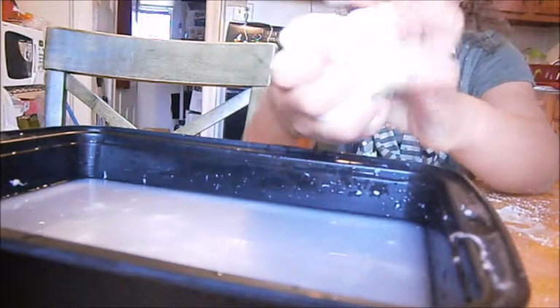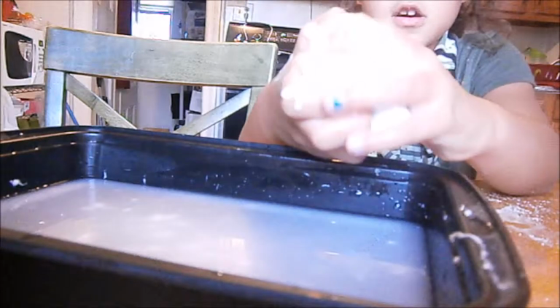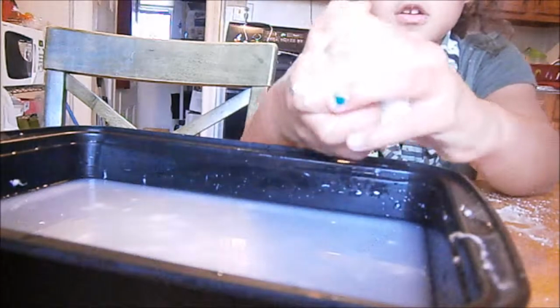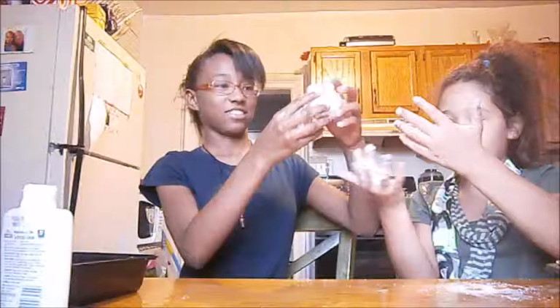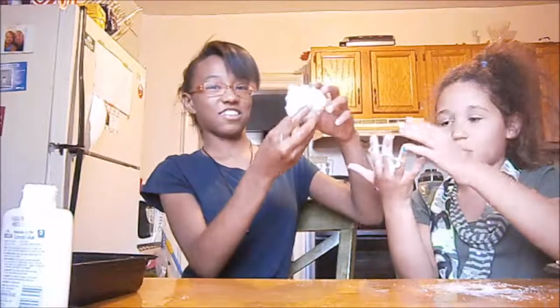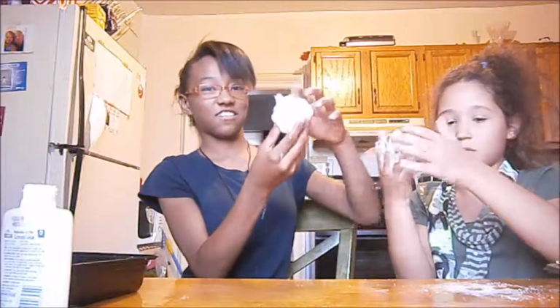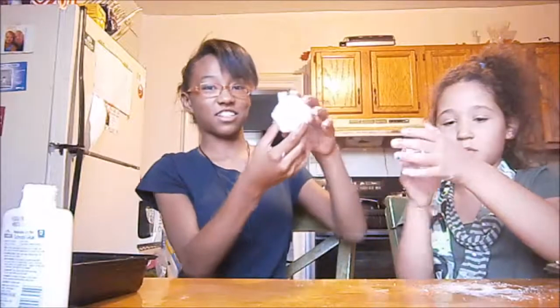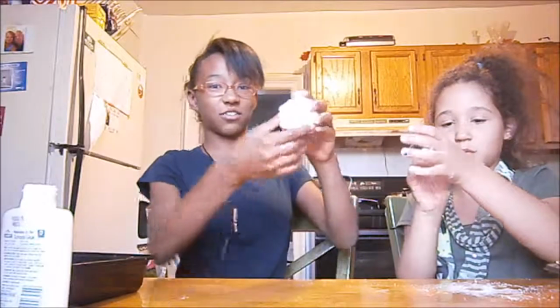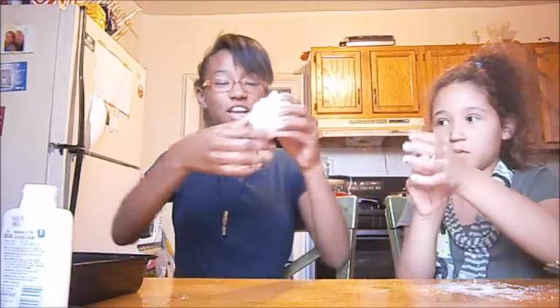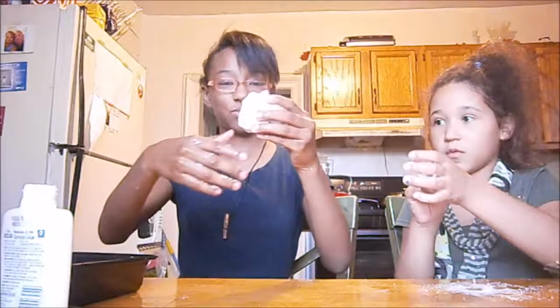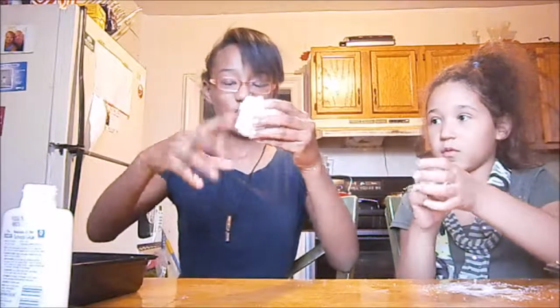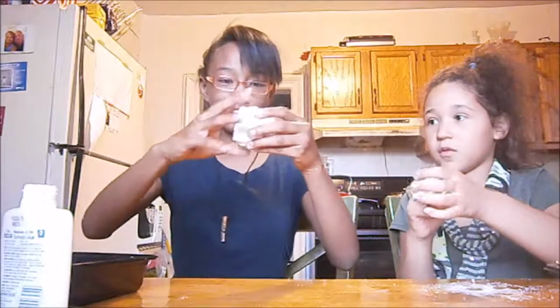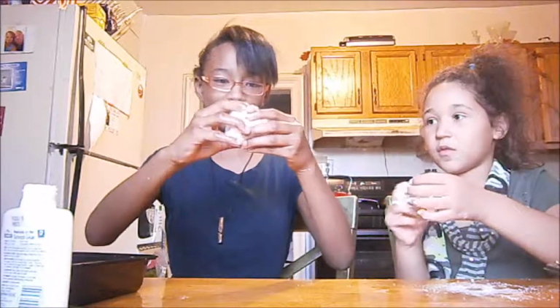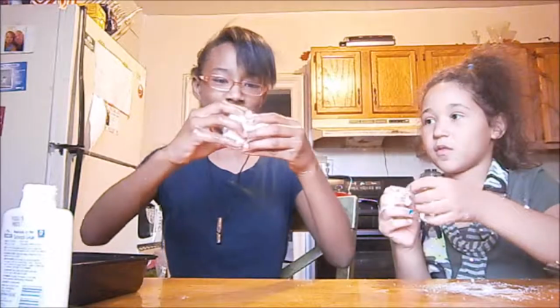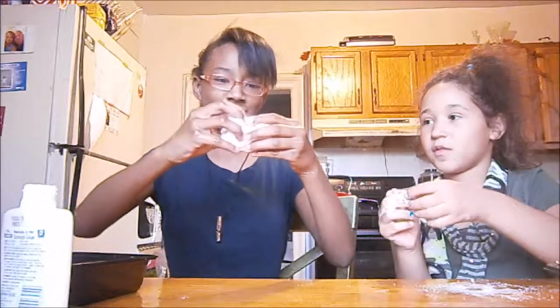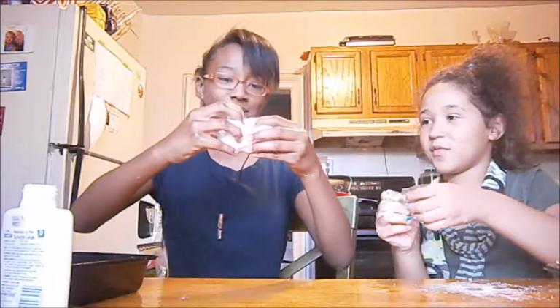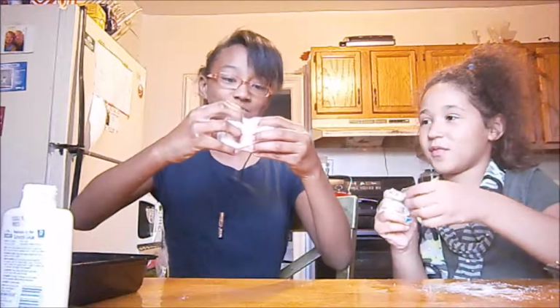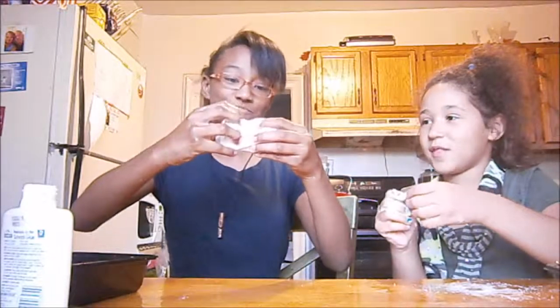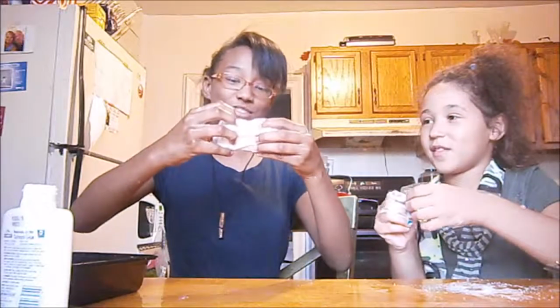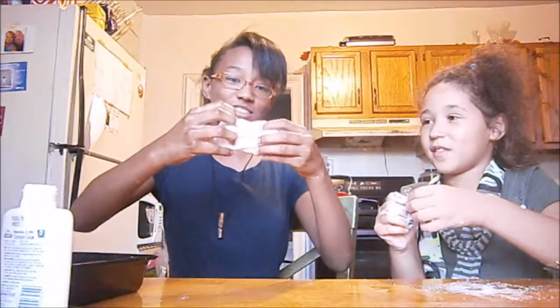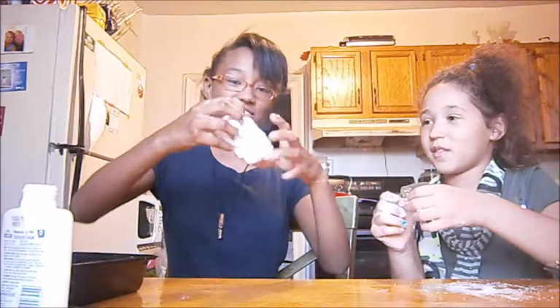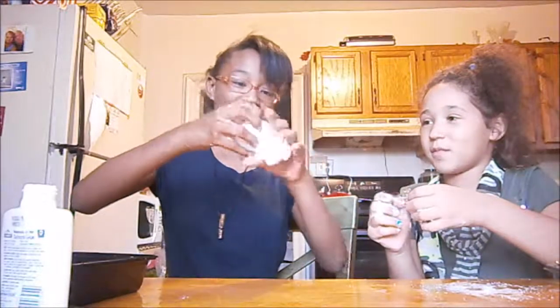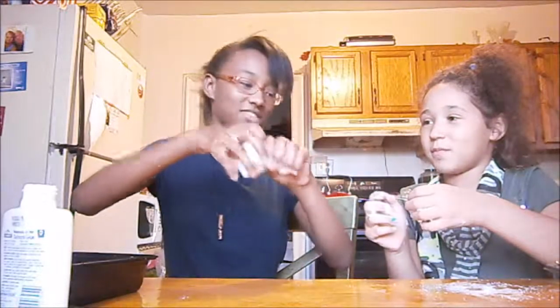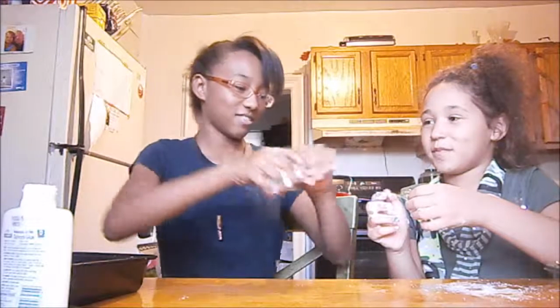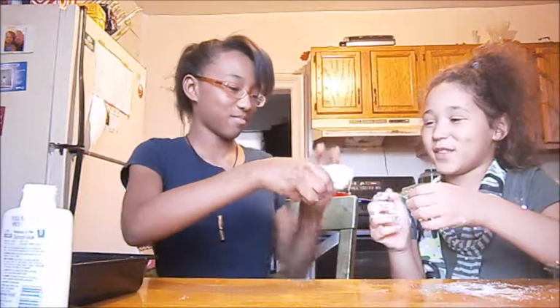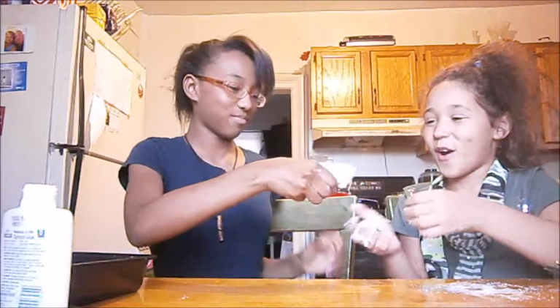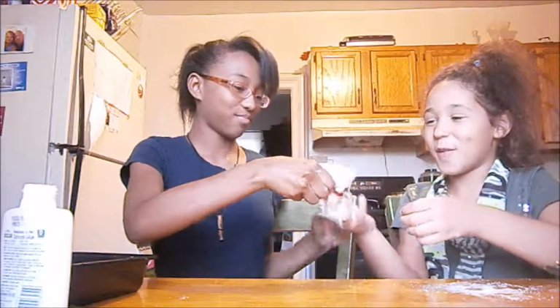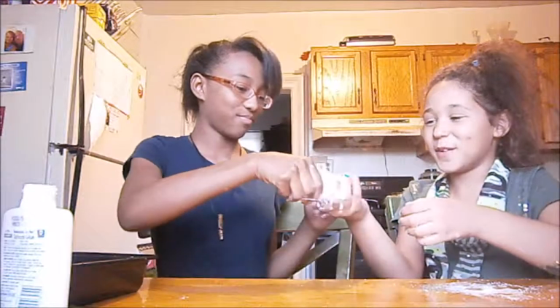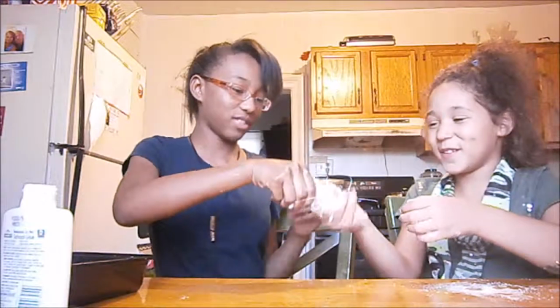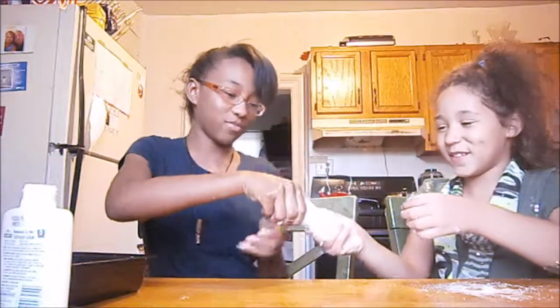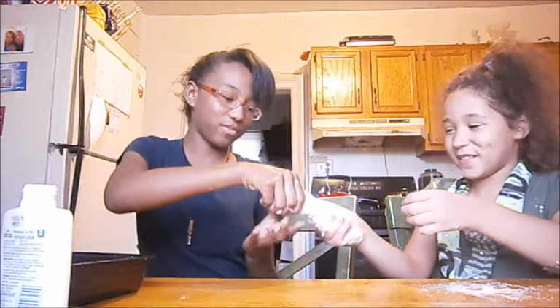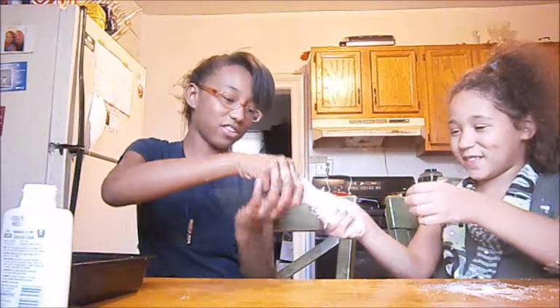Alright, so guys, we made this big blubbery ball.